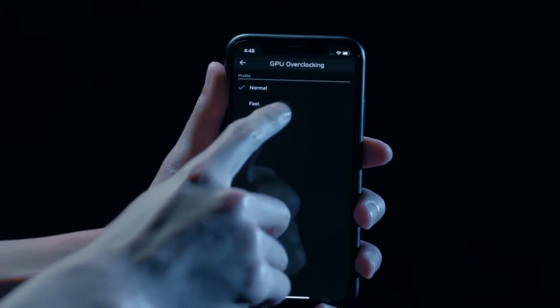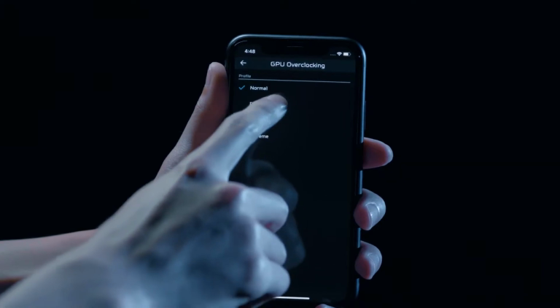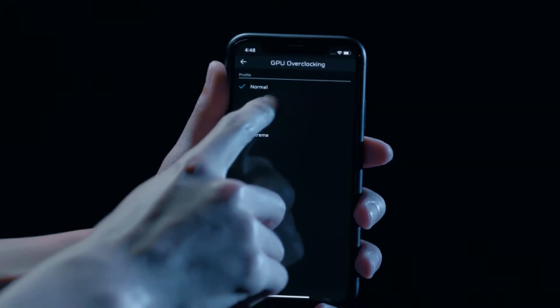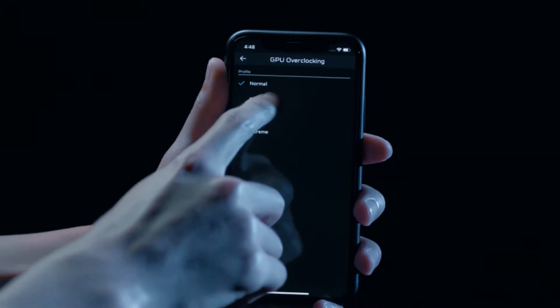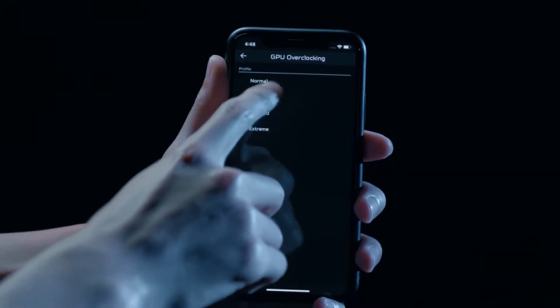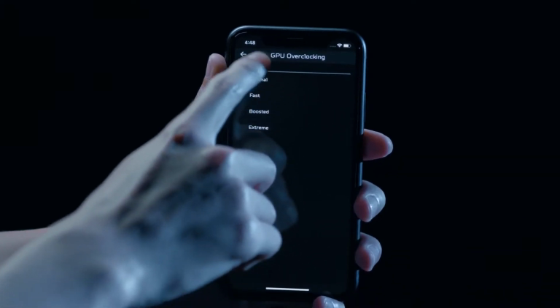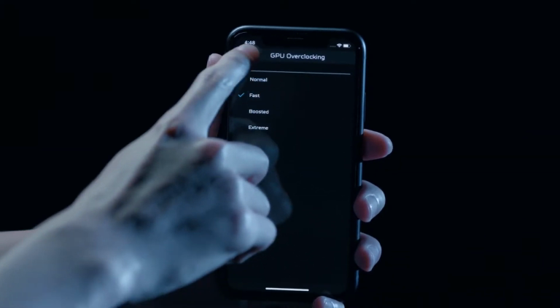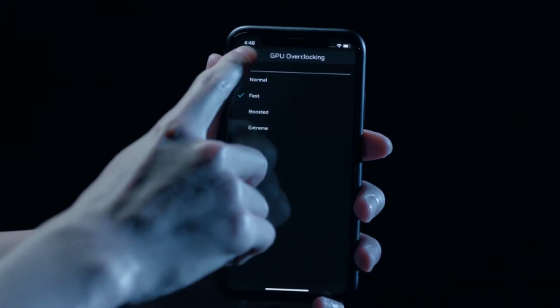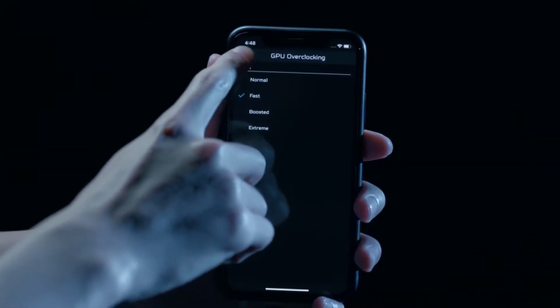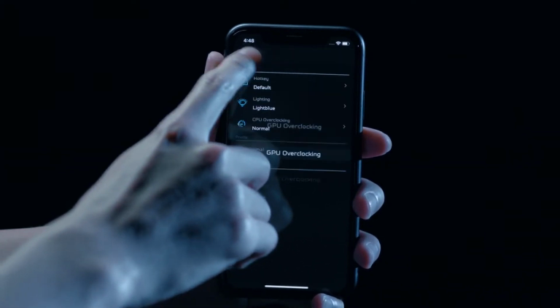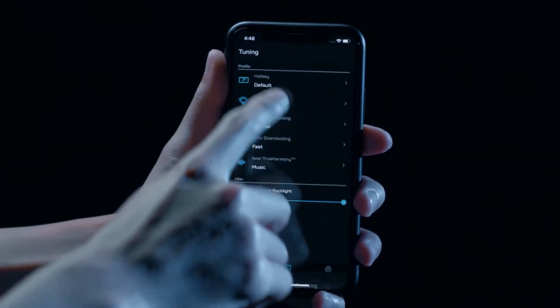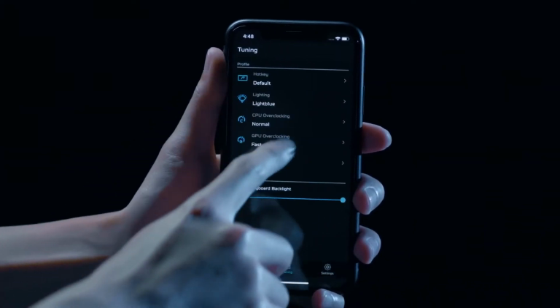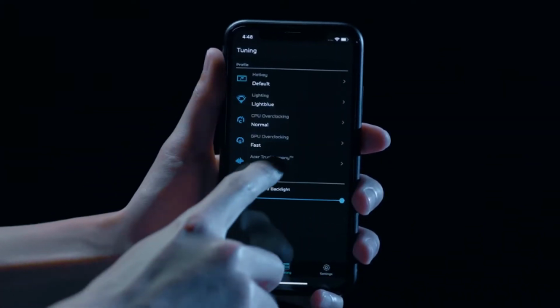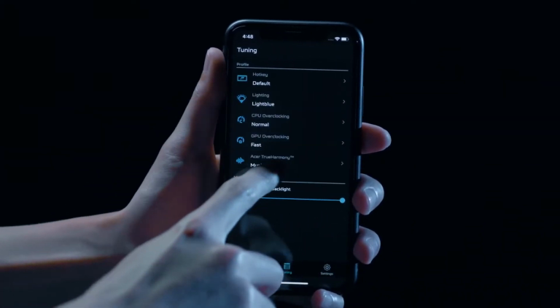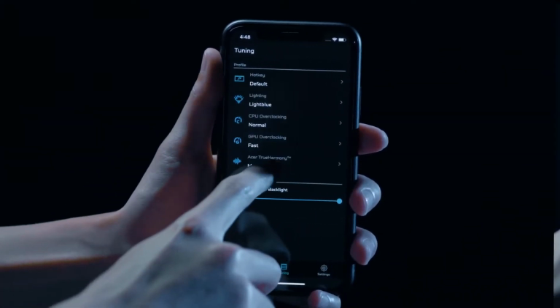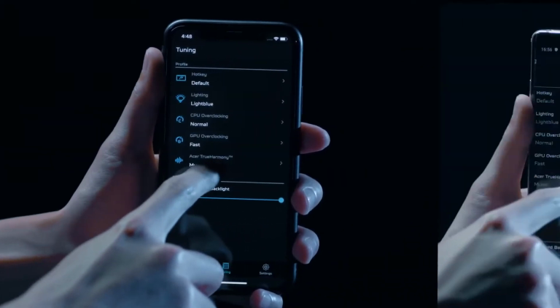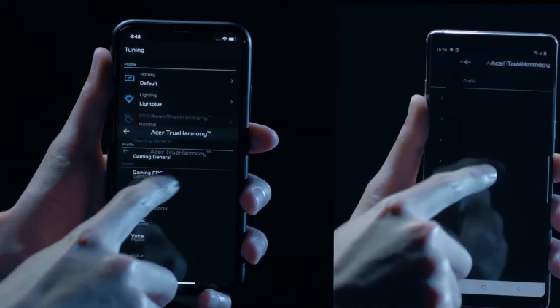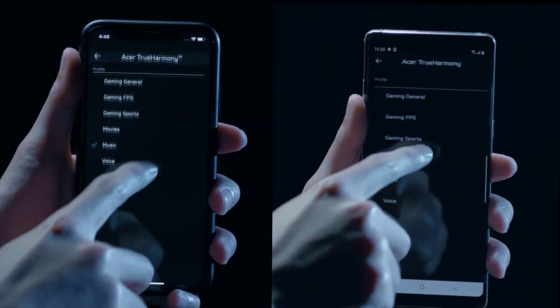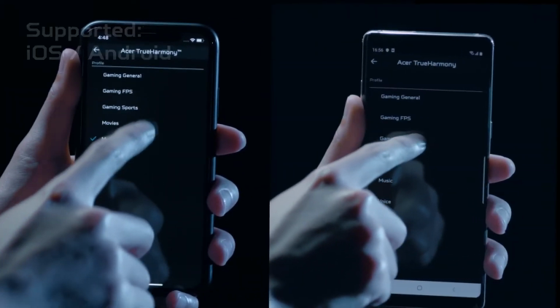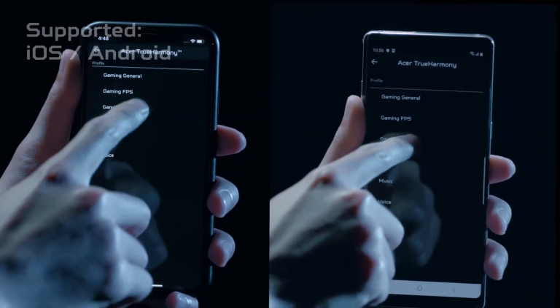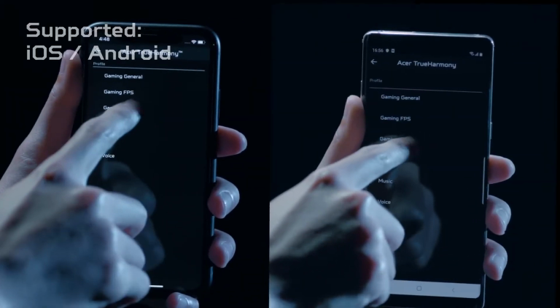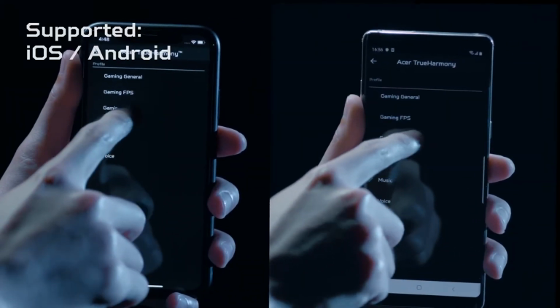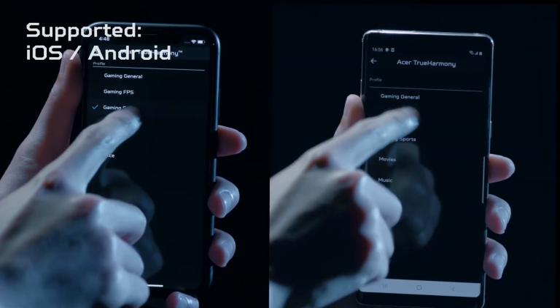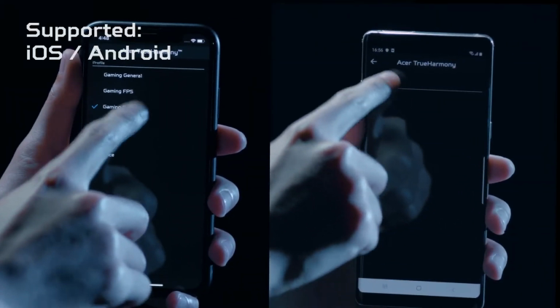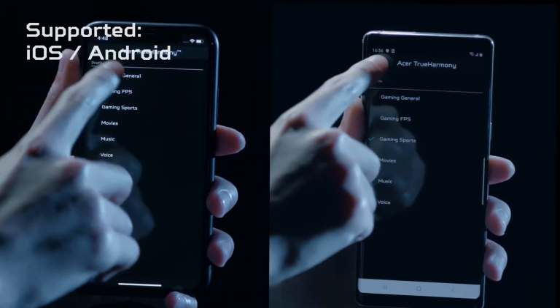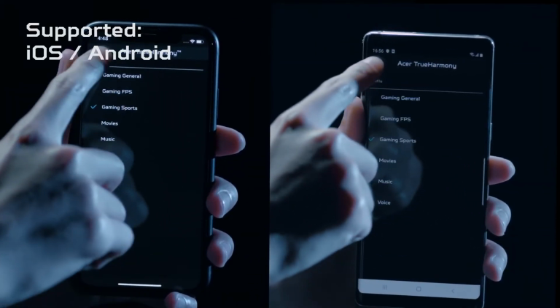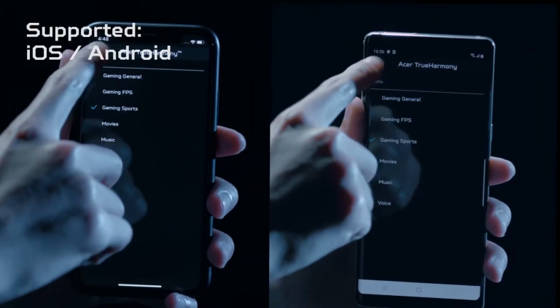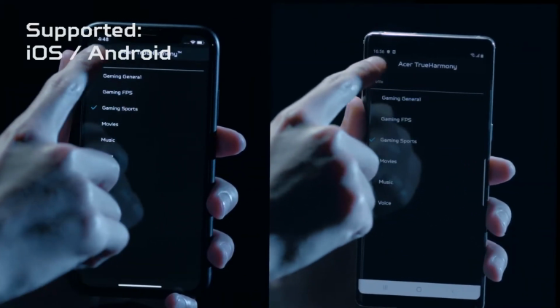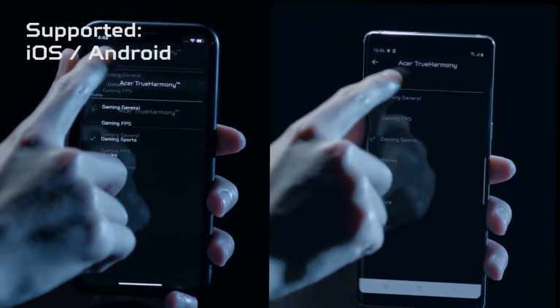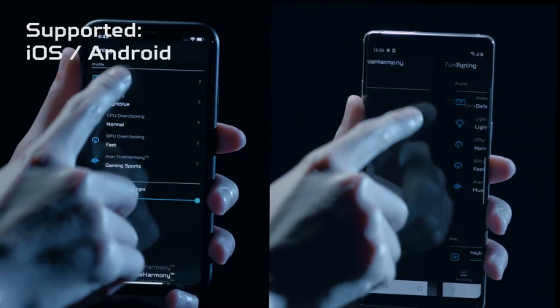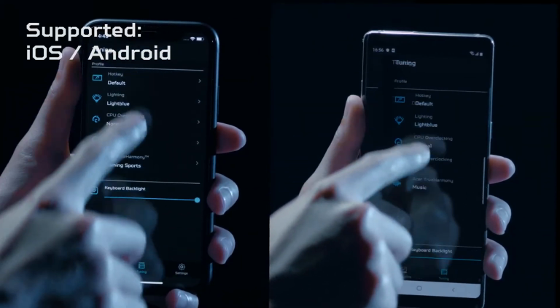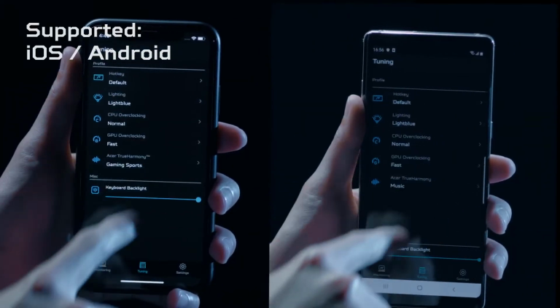Fan control, lighting, and more. And it is available on iOS and Android-based smartphones.